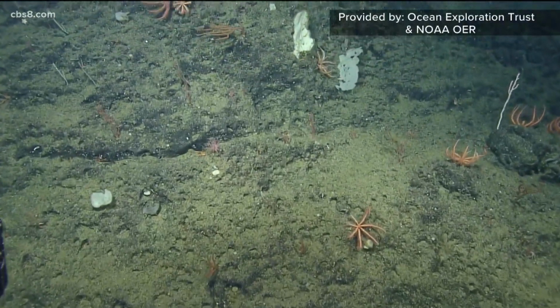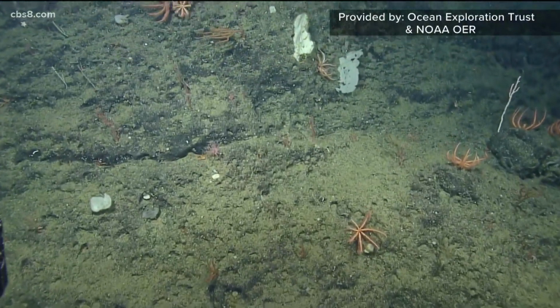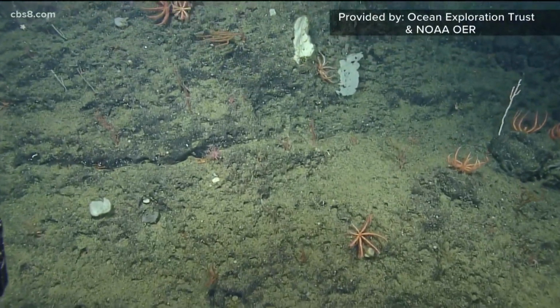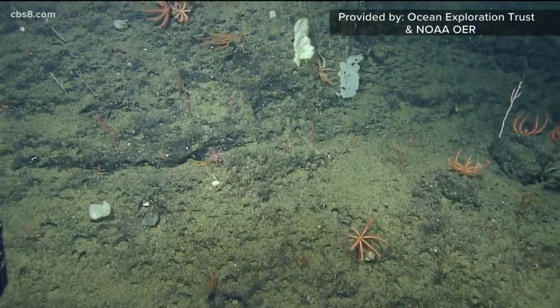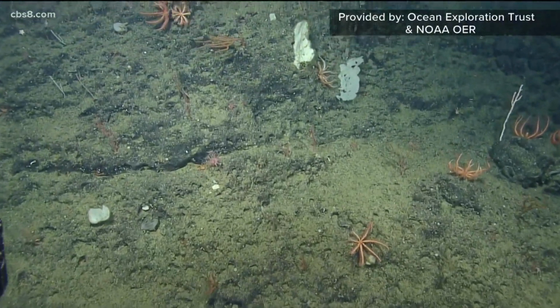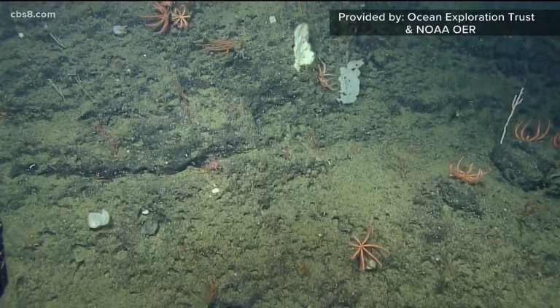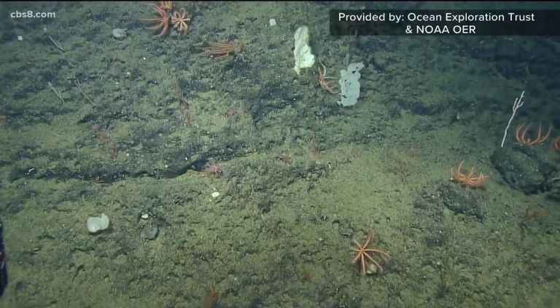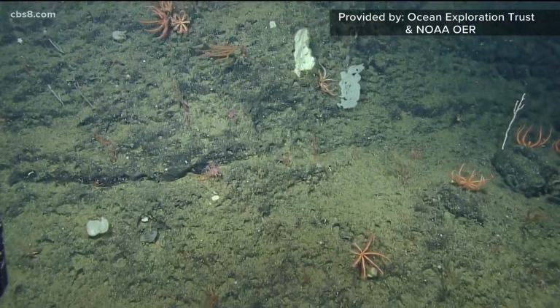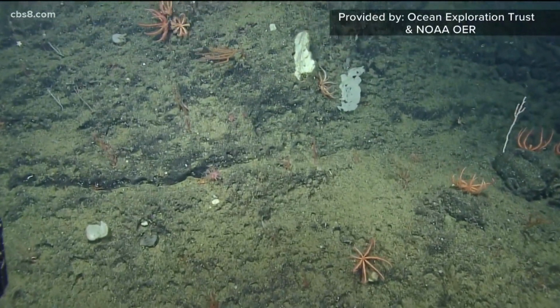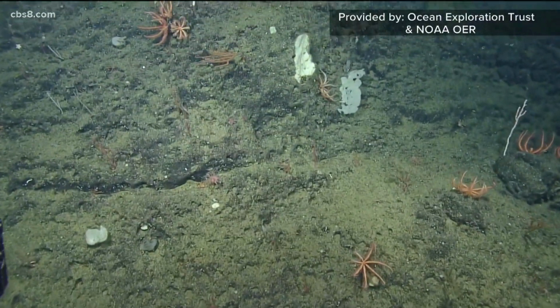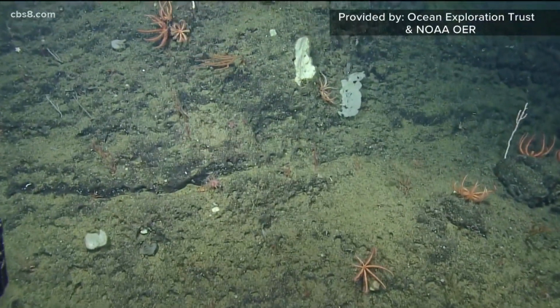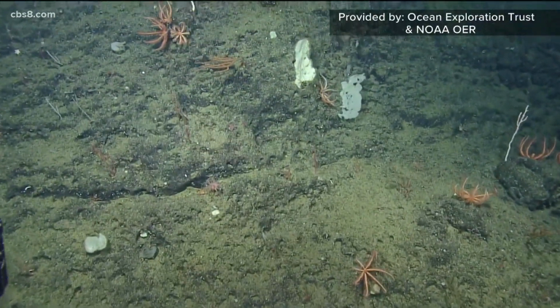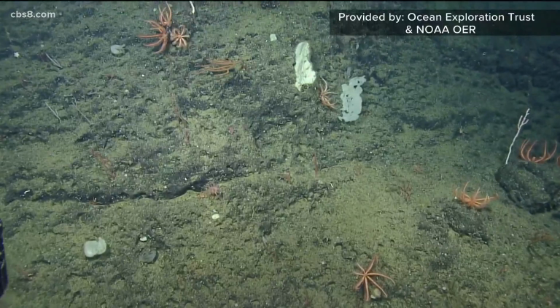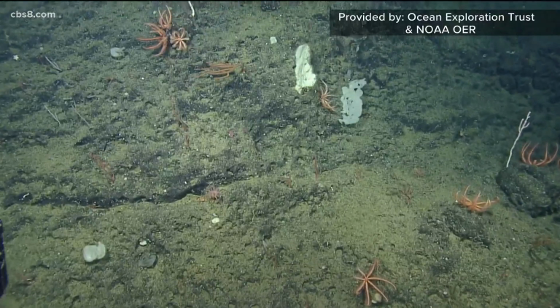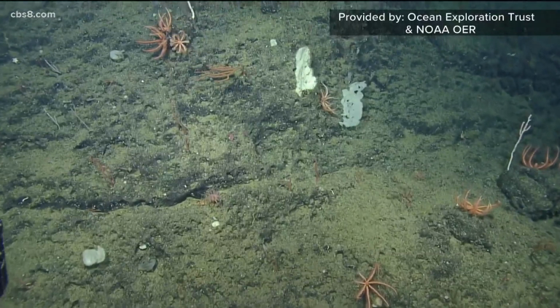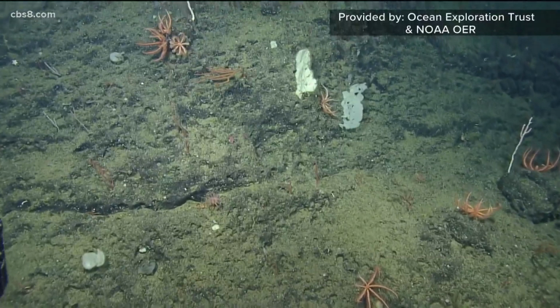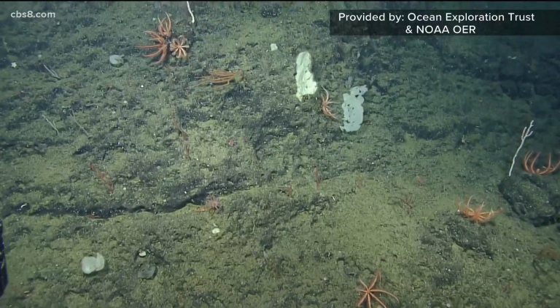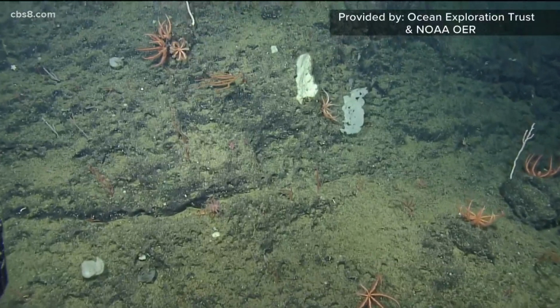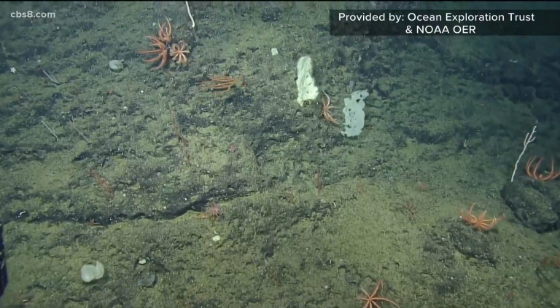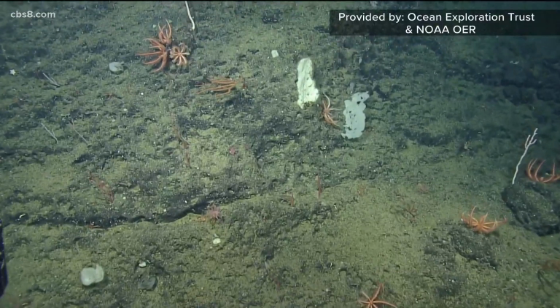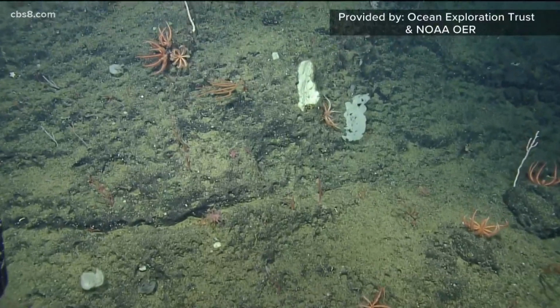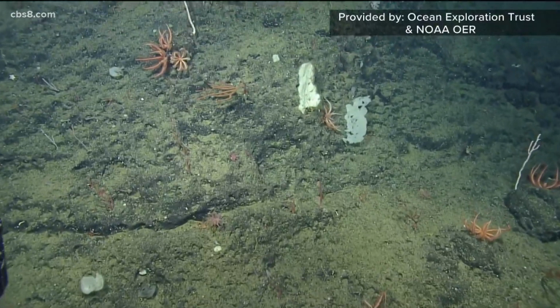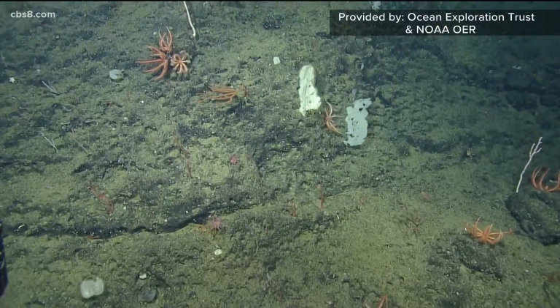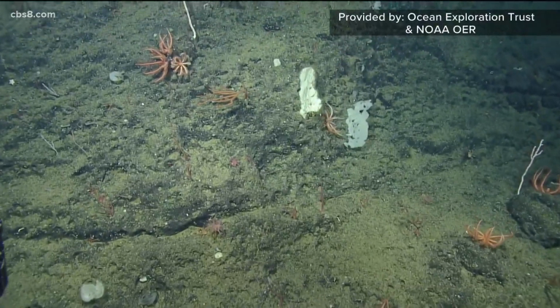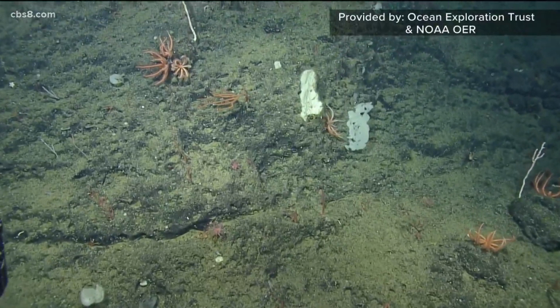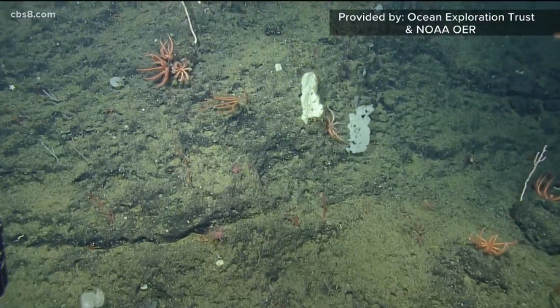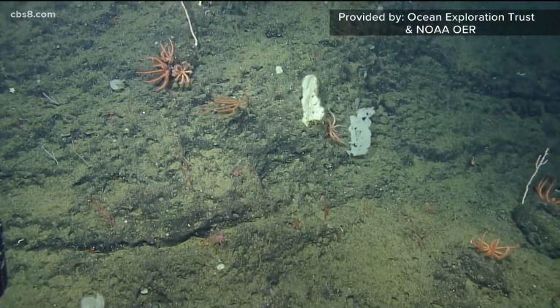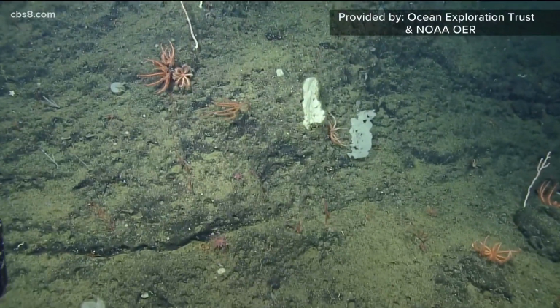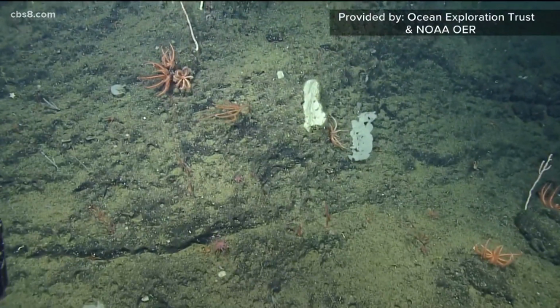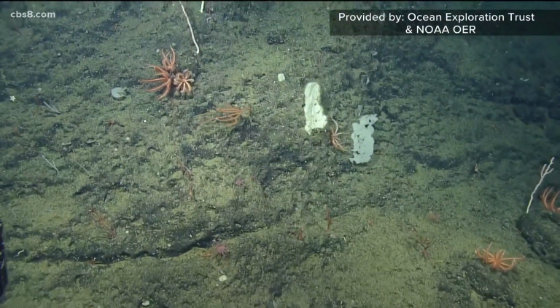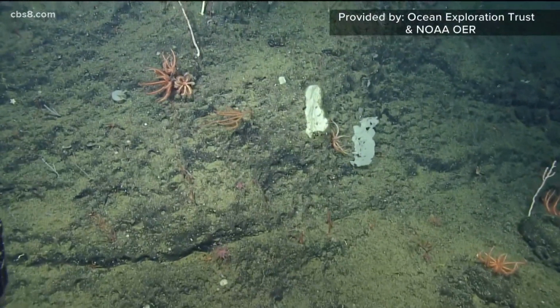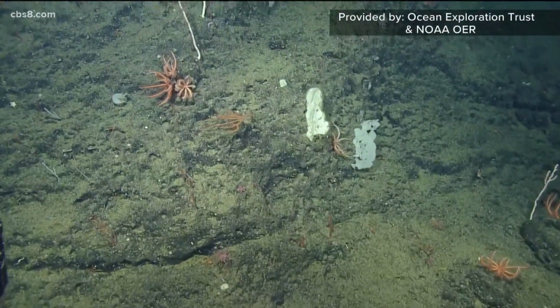The ROVs are sent down nearly 6,000 feet — that's about a mile underwater.